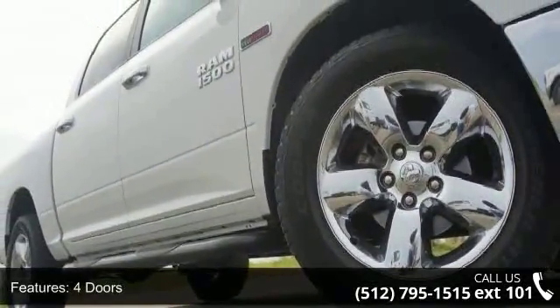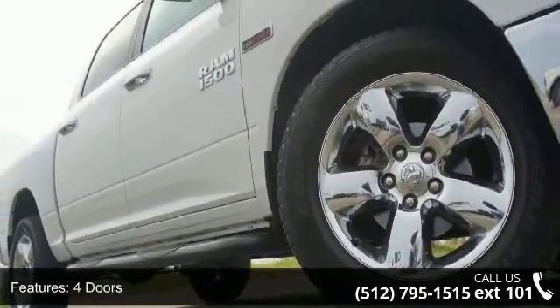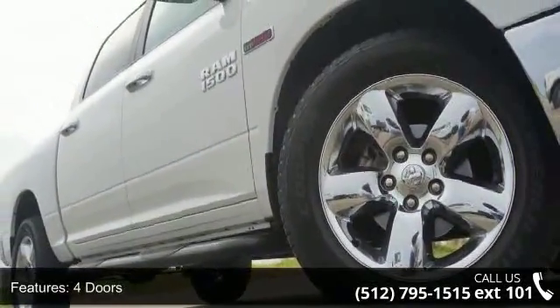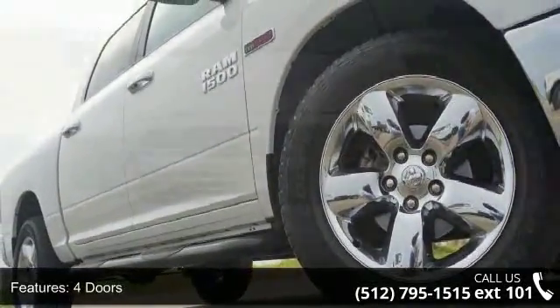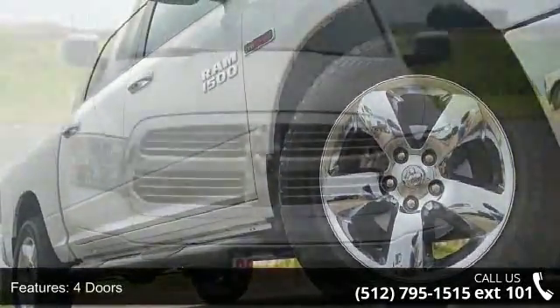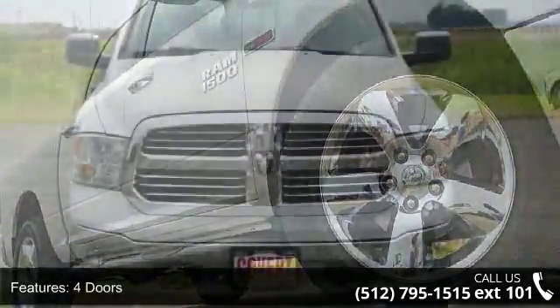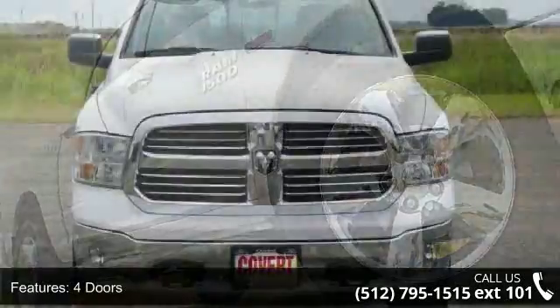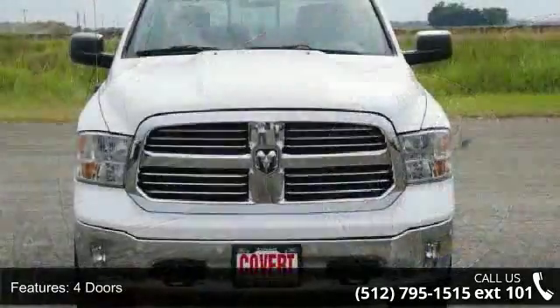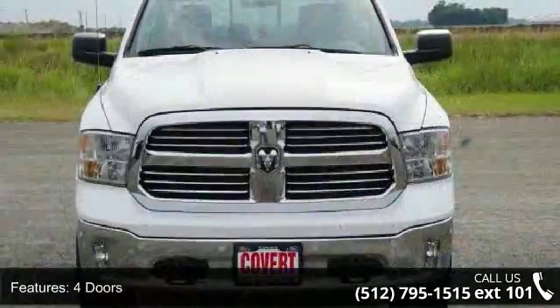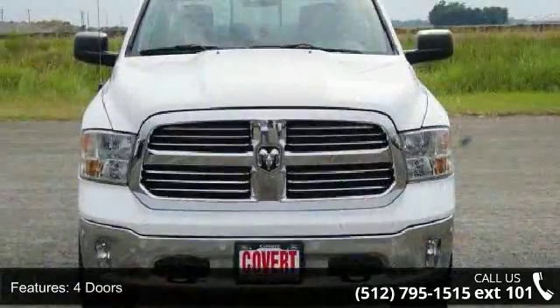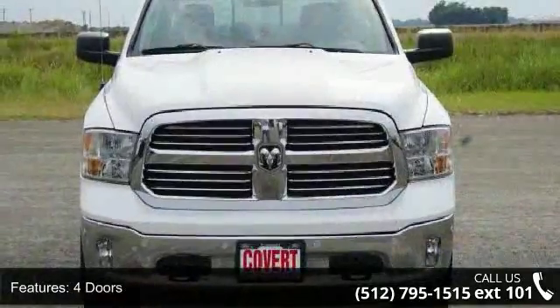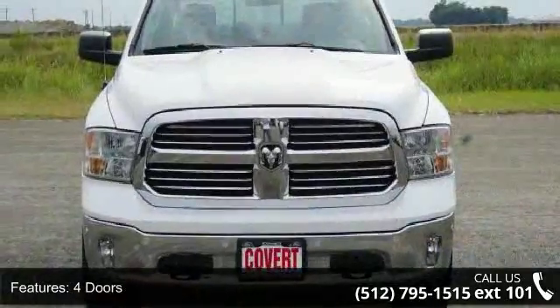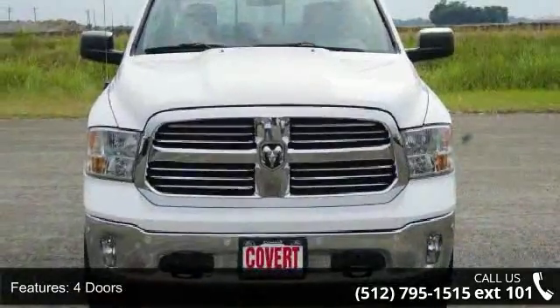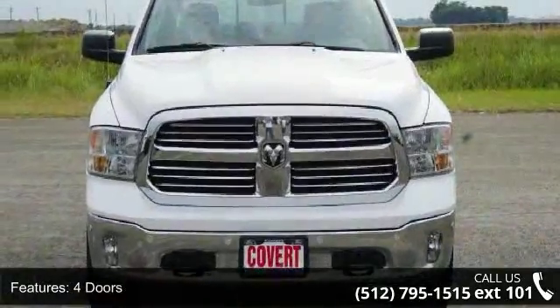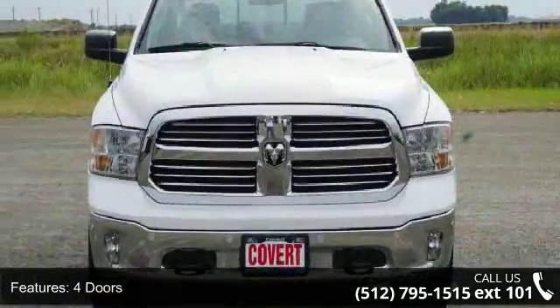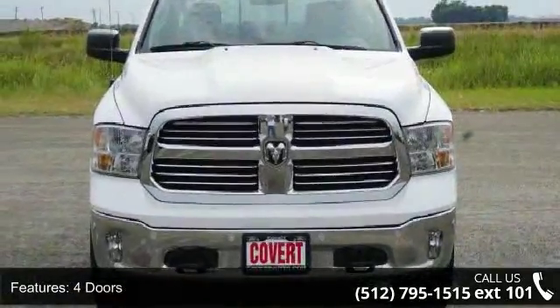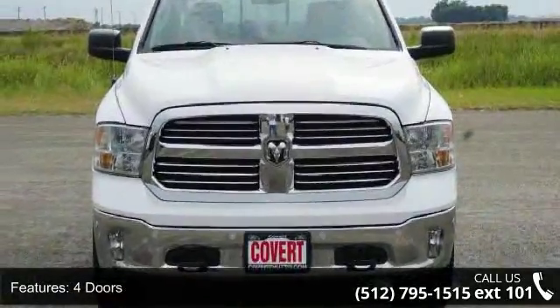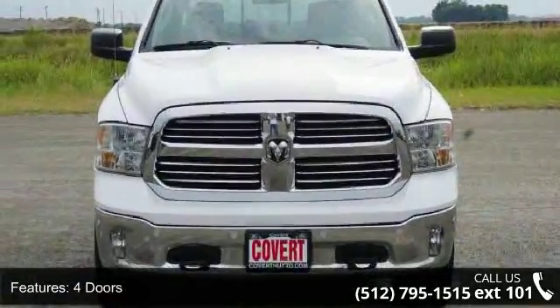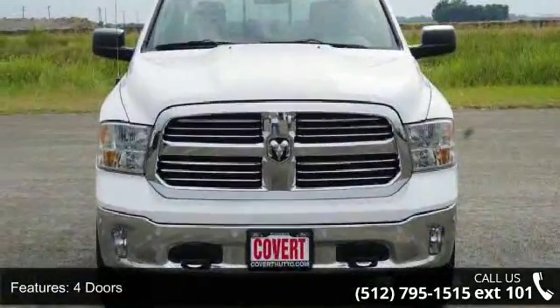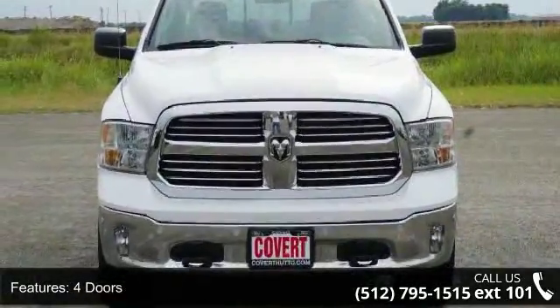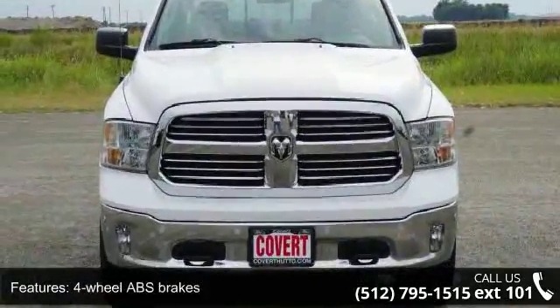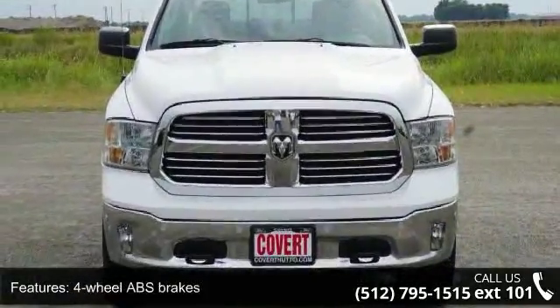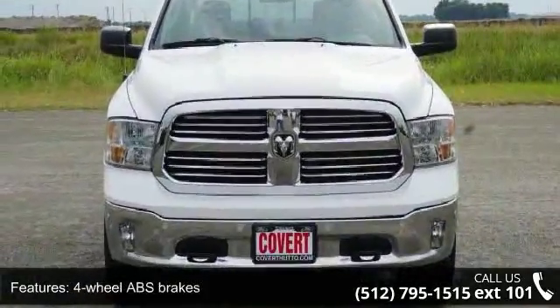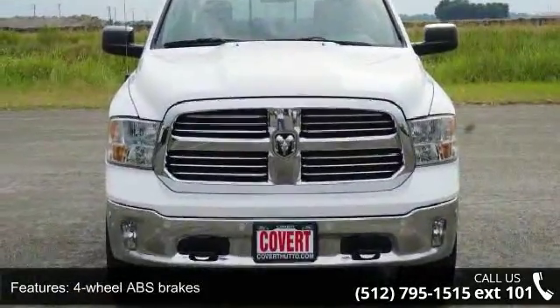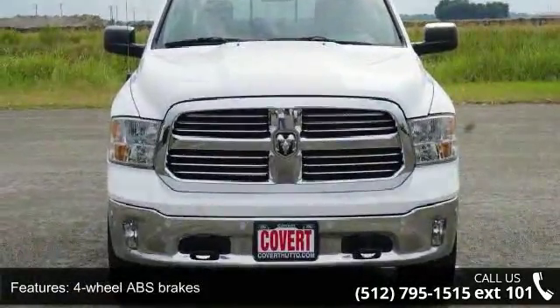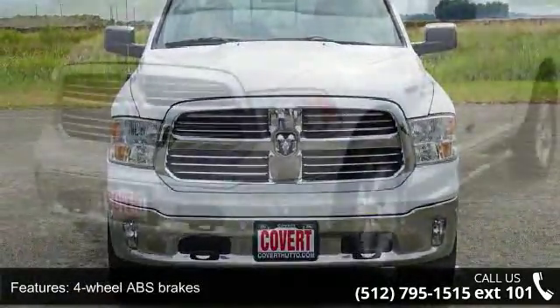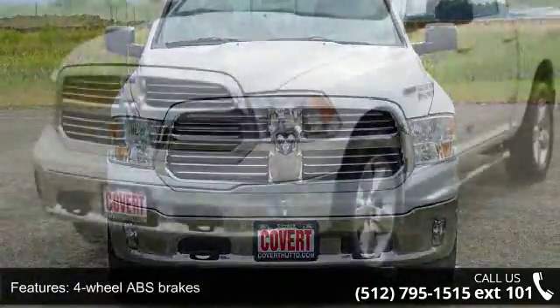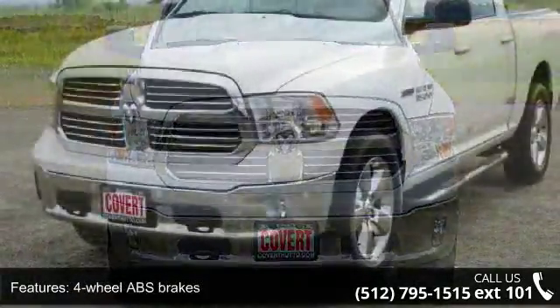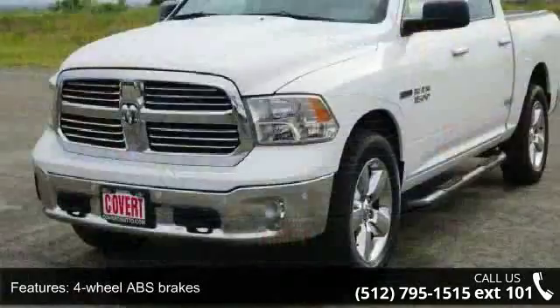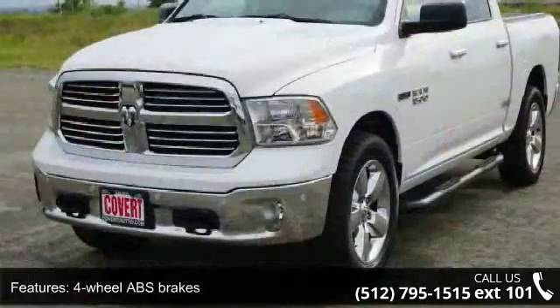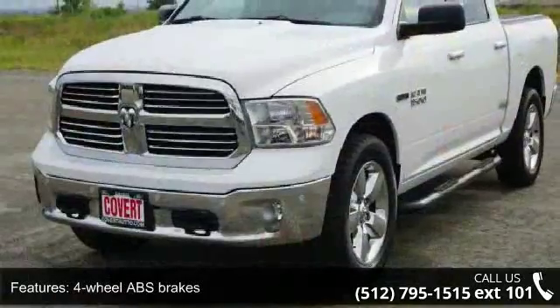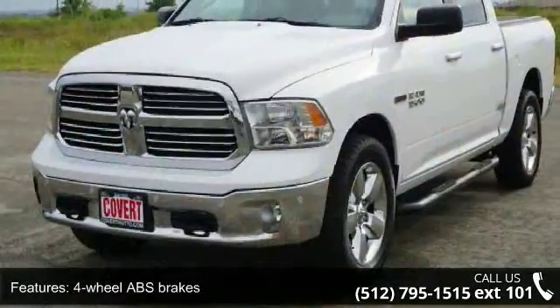4 doors, 4-wheel ABS brakes, air conditioning, automatic transmission, bed length 67.4 inches.